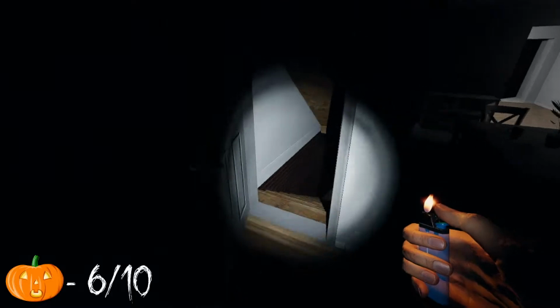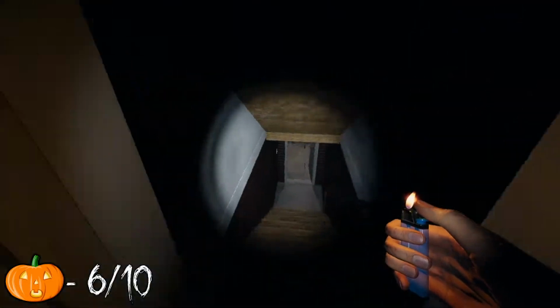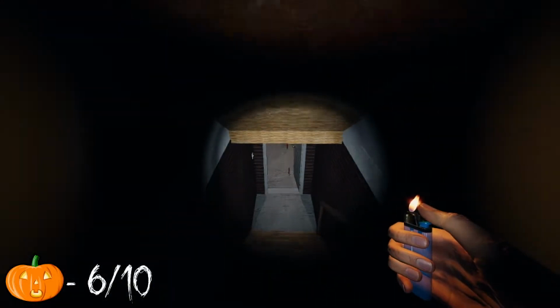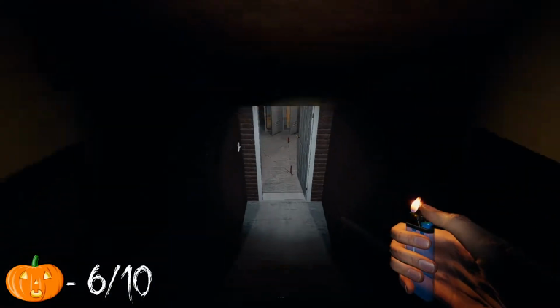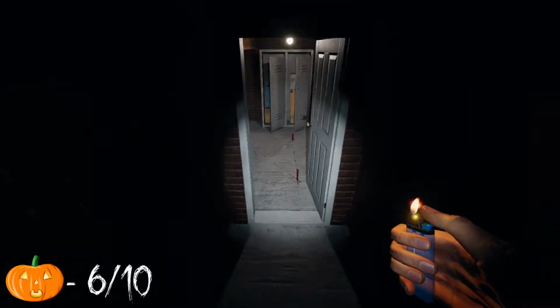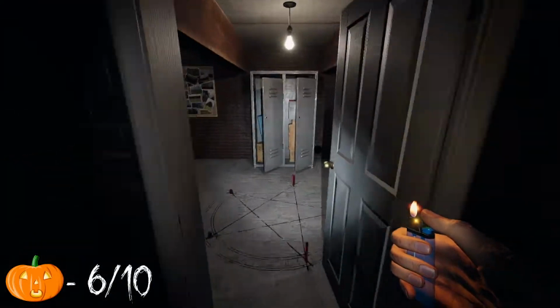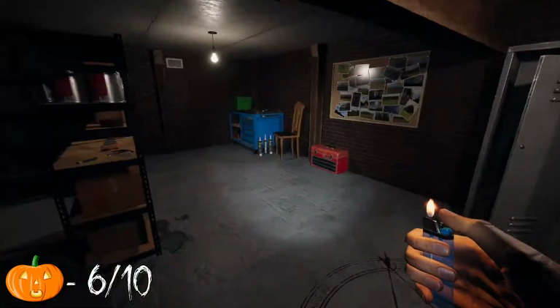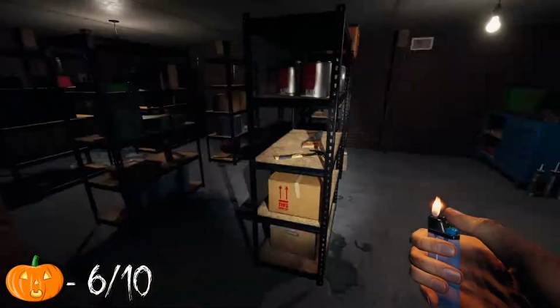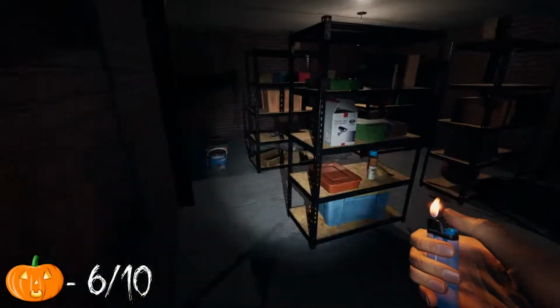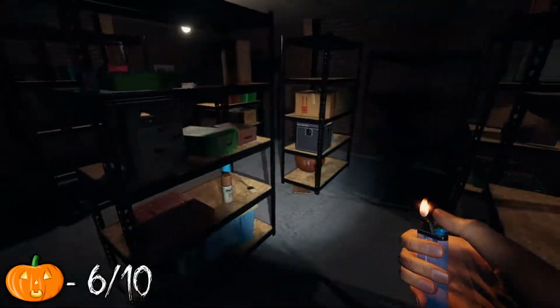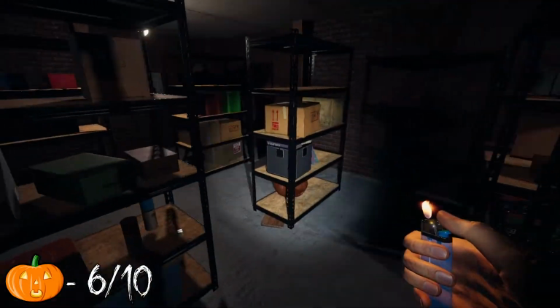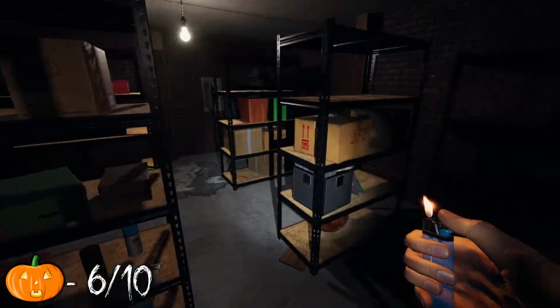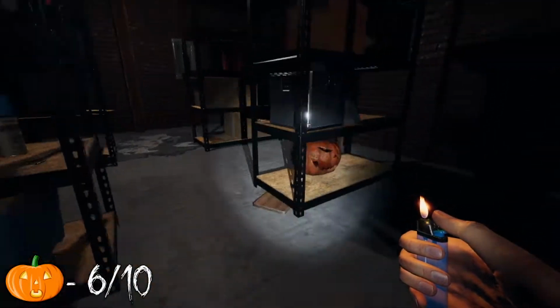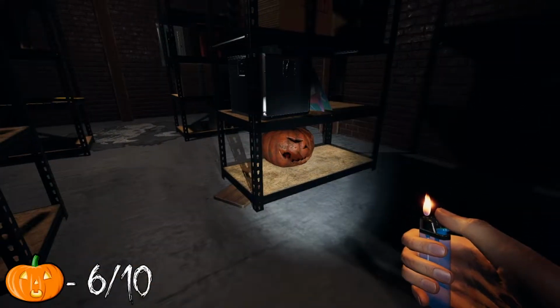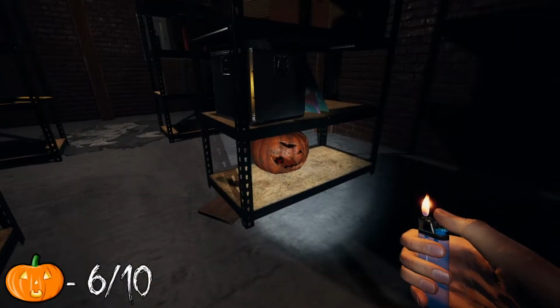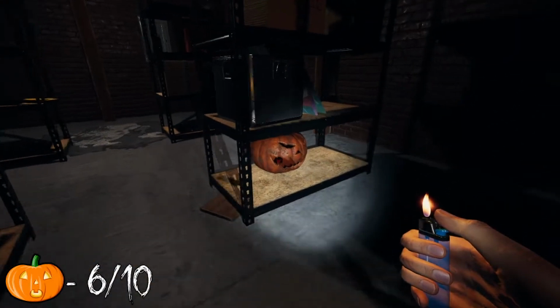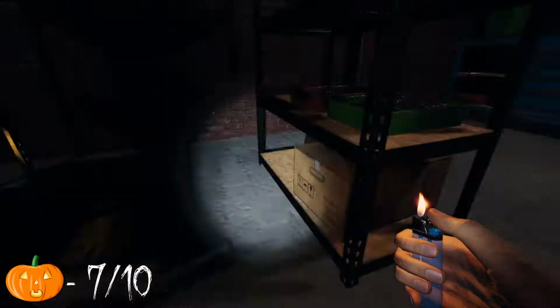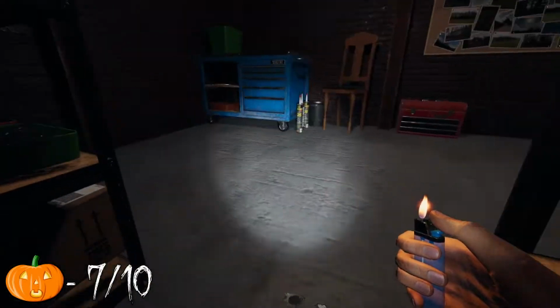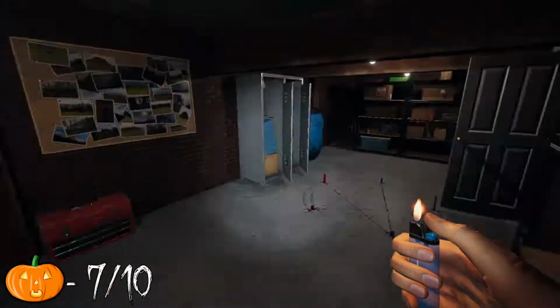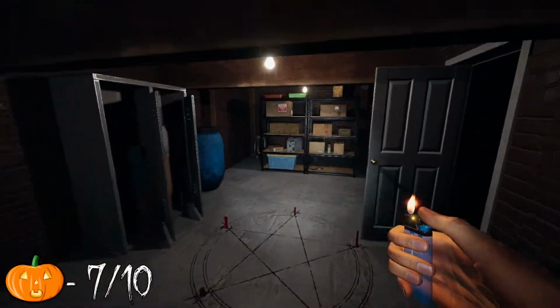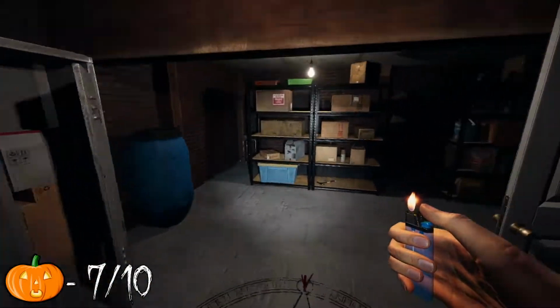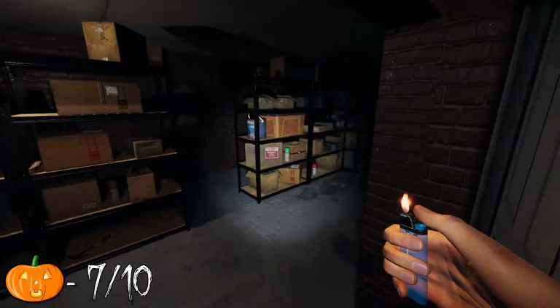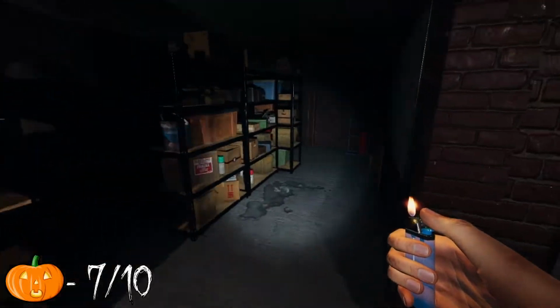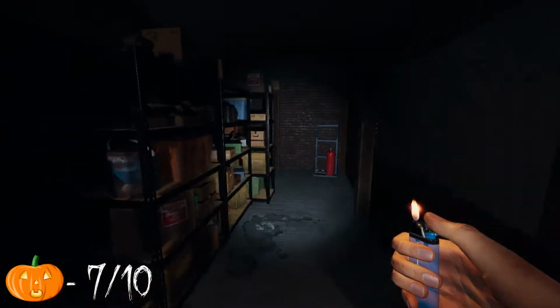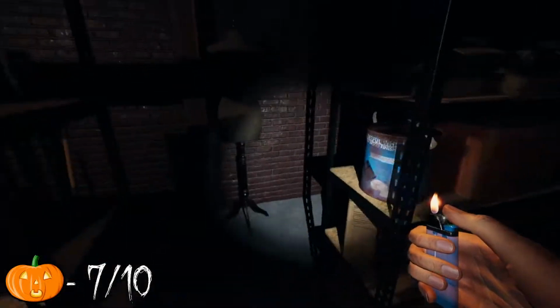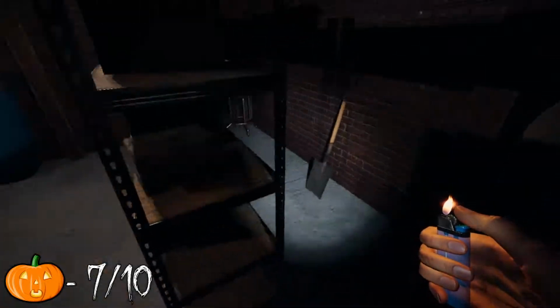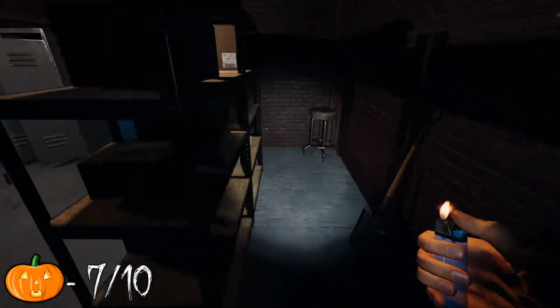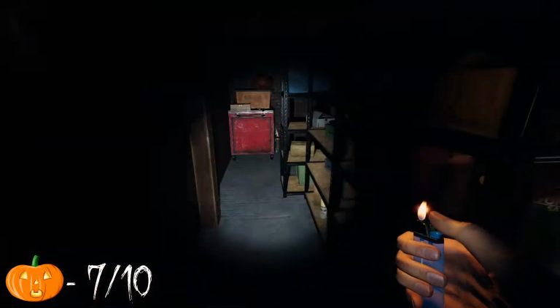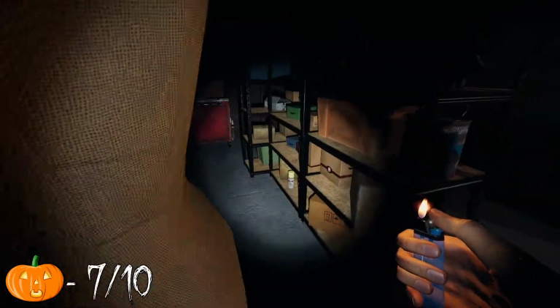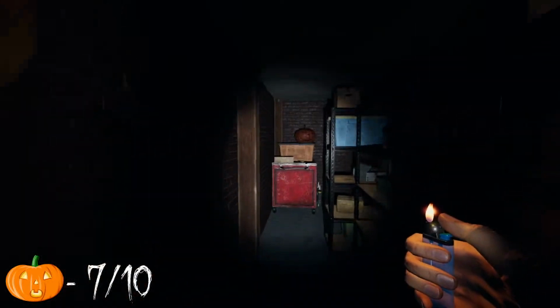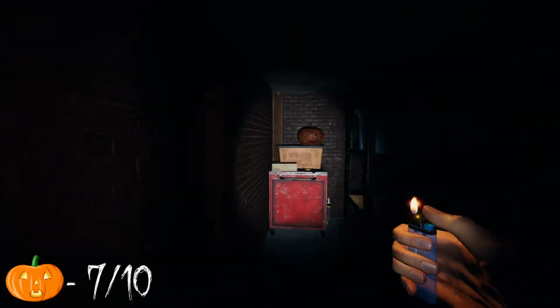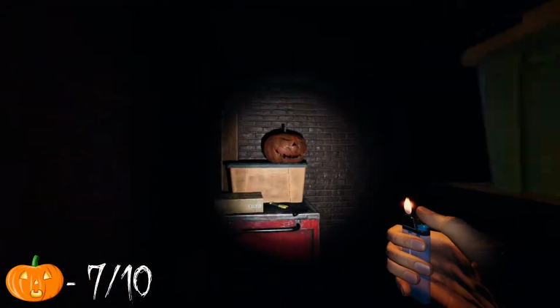You do have to go in the basement for this one. One lantern on each side — there's going to be one on a shelf and there's going to be another on top of some totes.